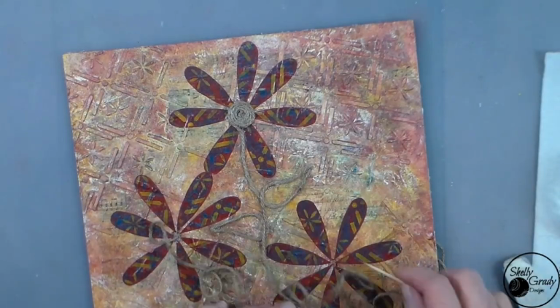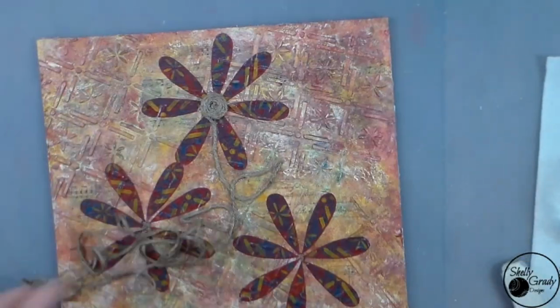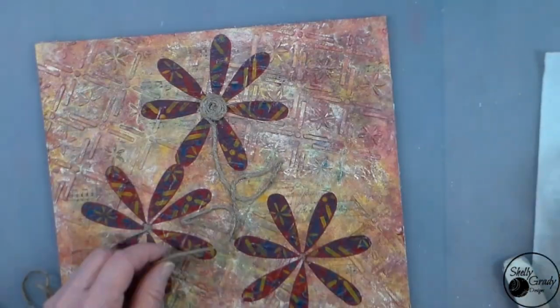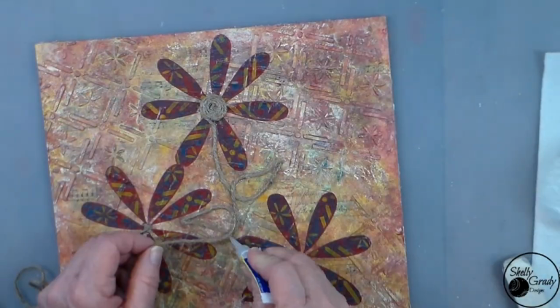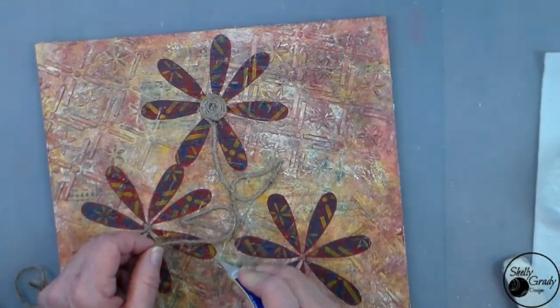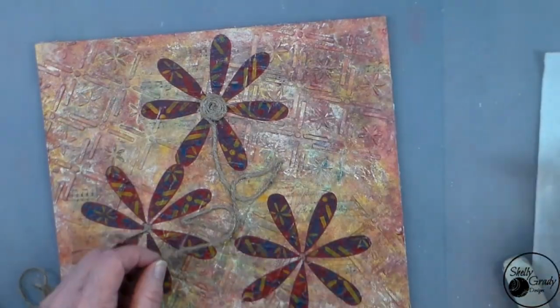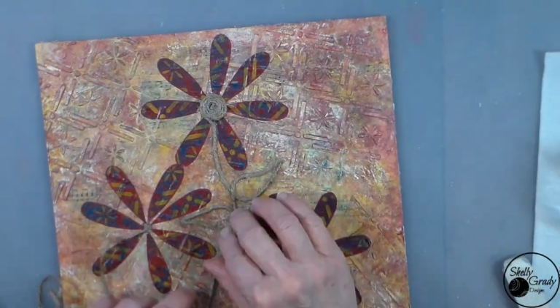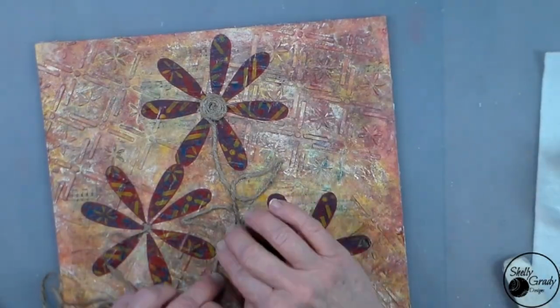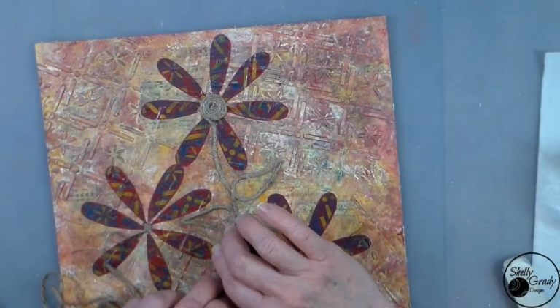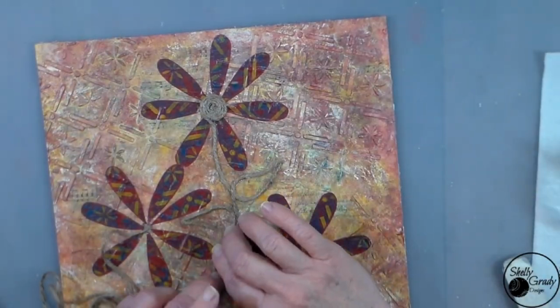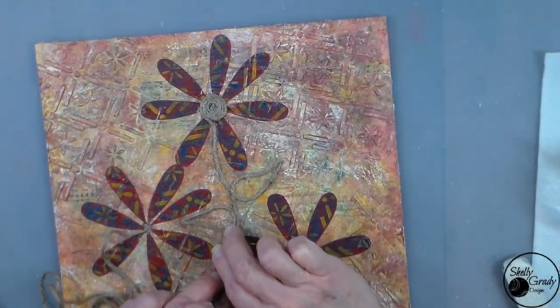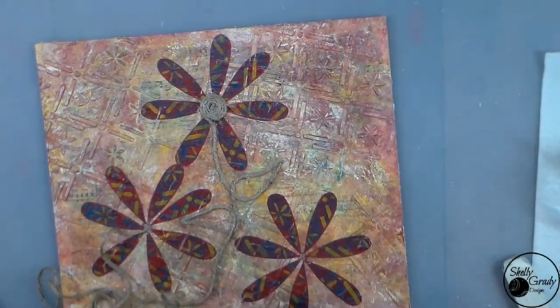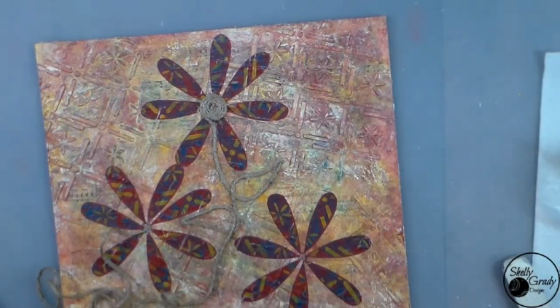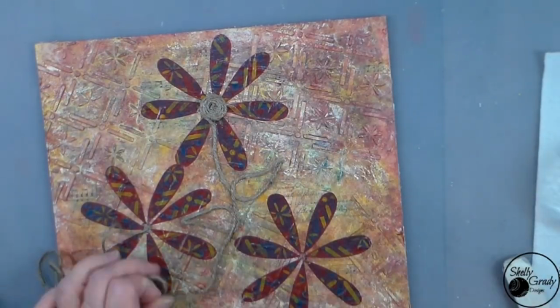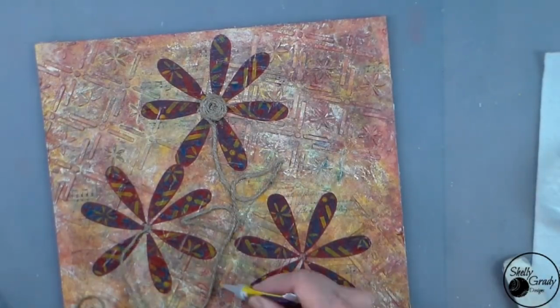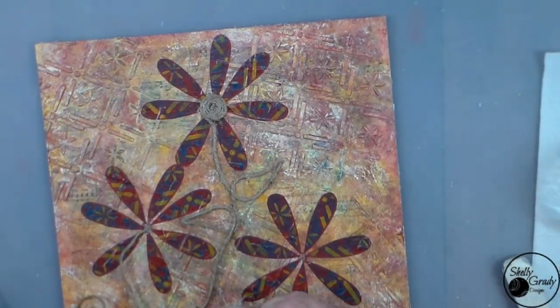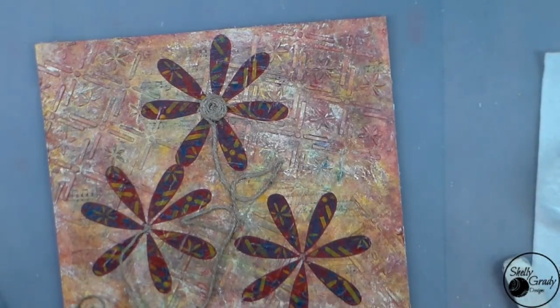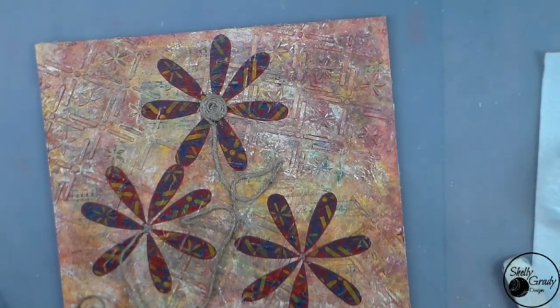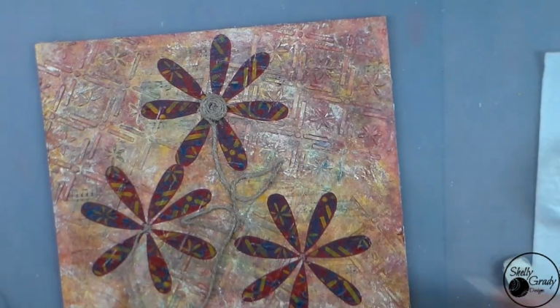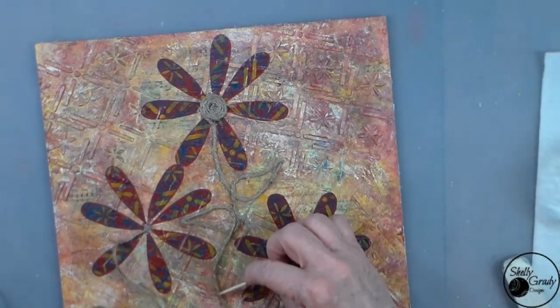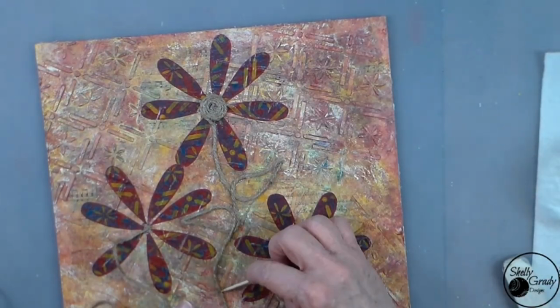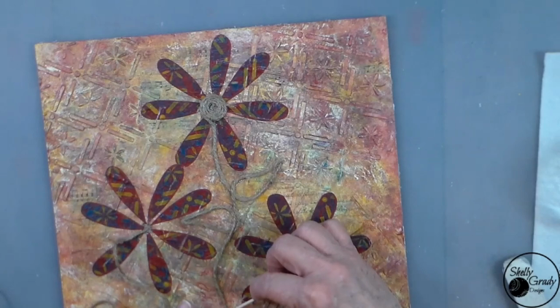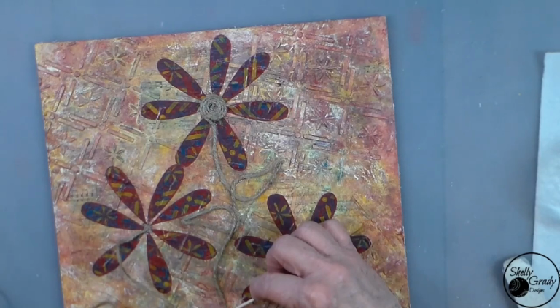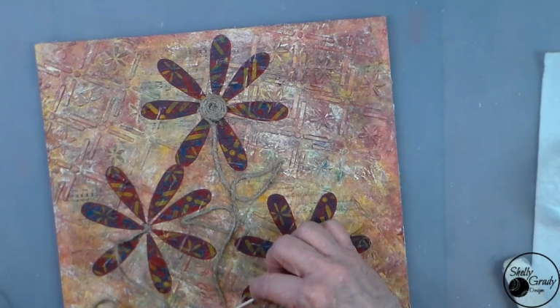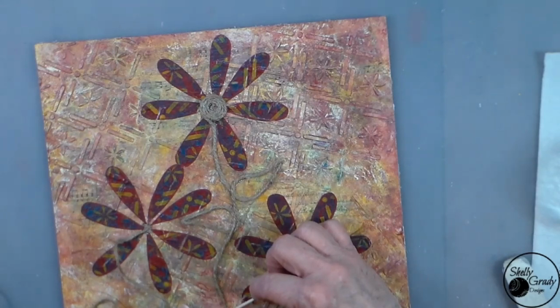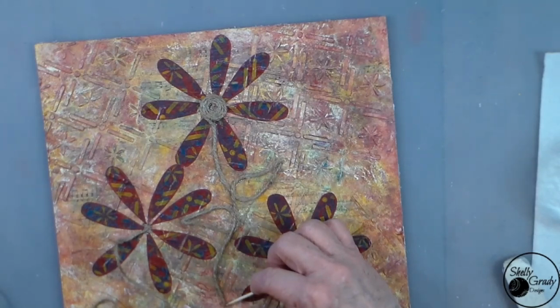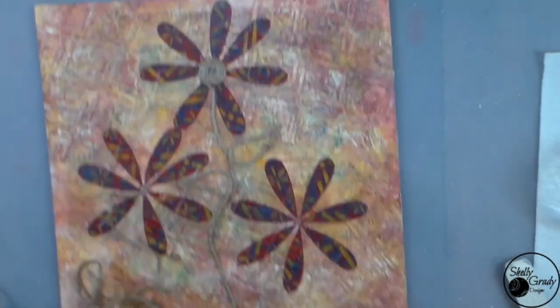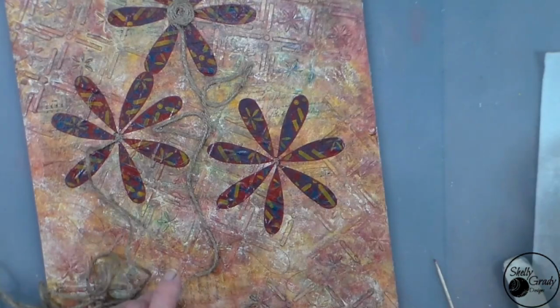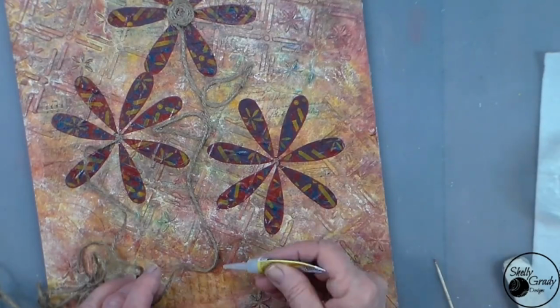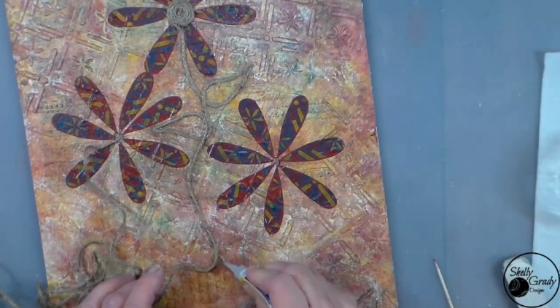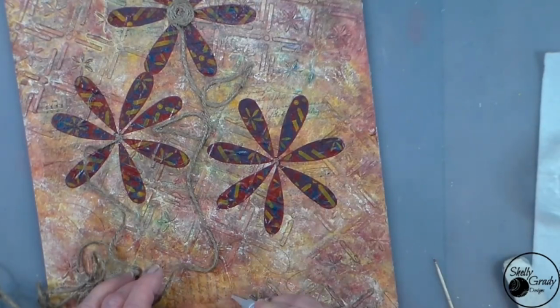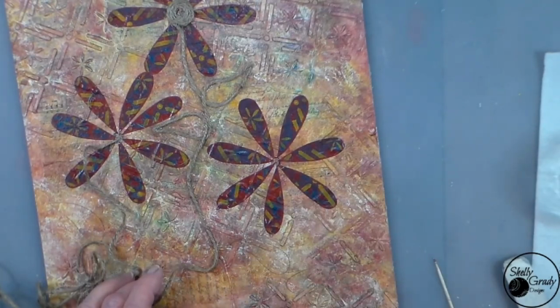I keep forgetting that I've zoomed in here and I keep going out of frame, so I'm sorry about that.